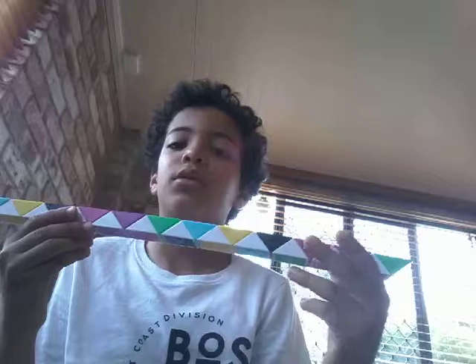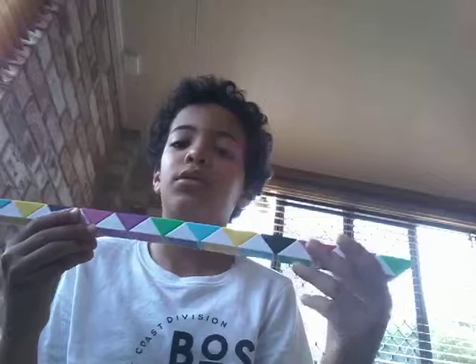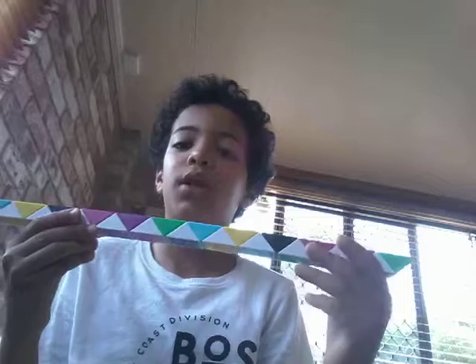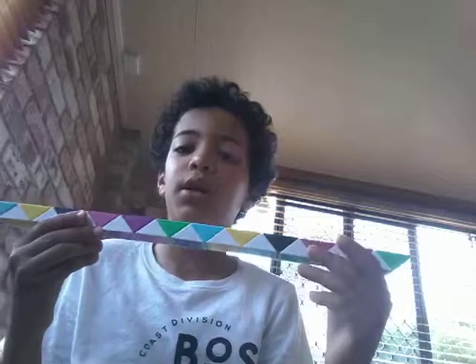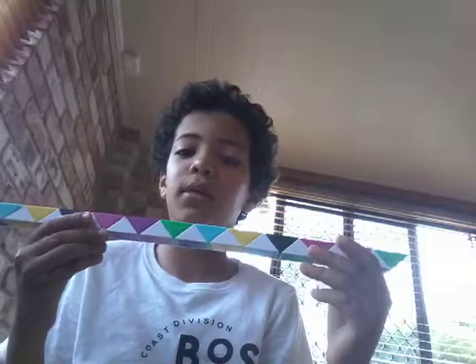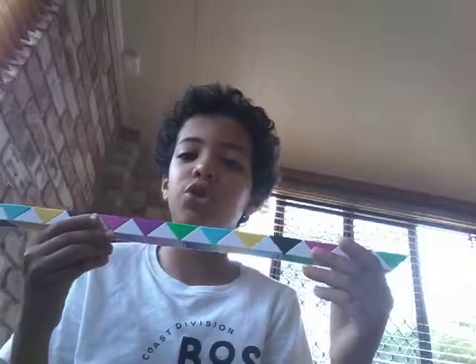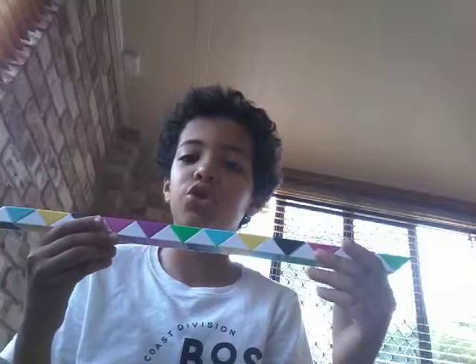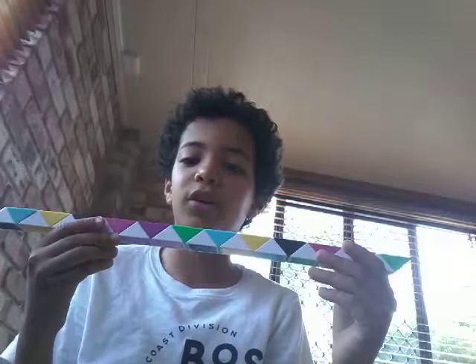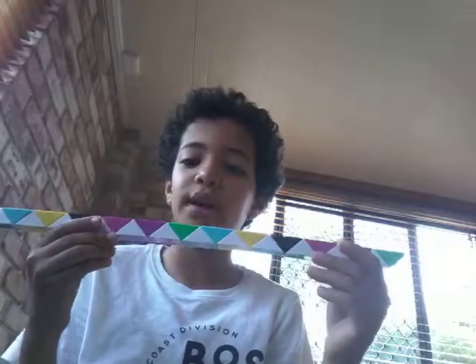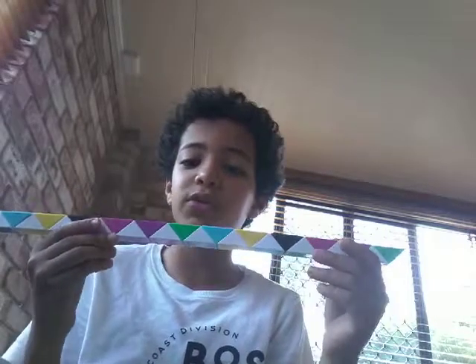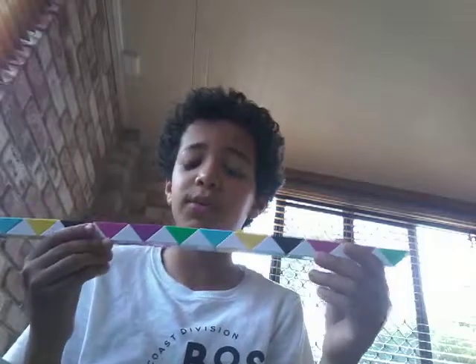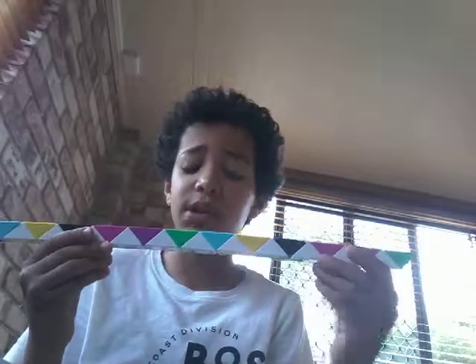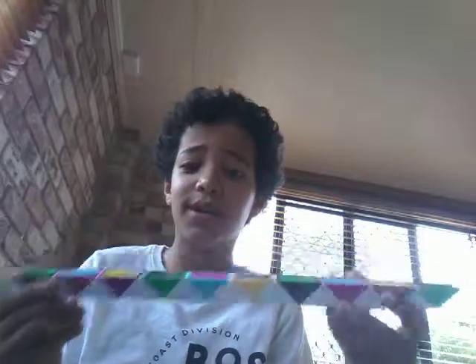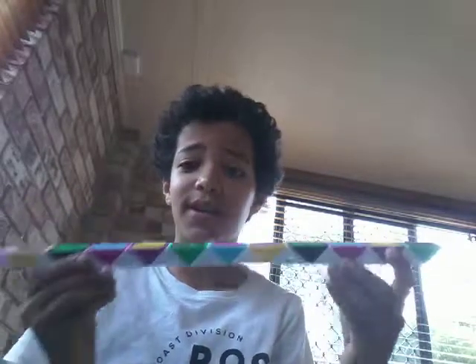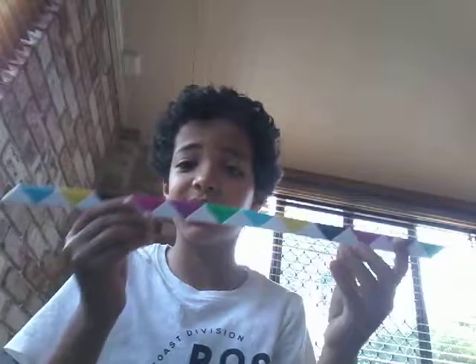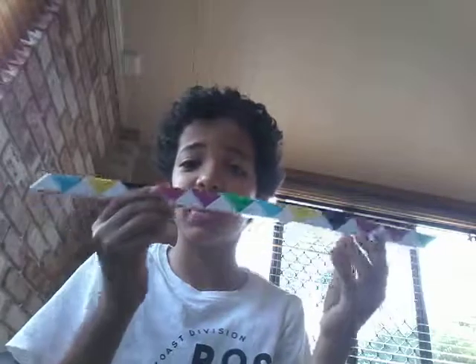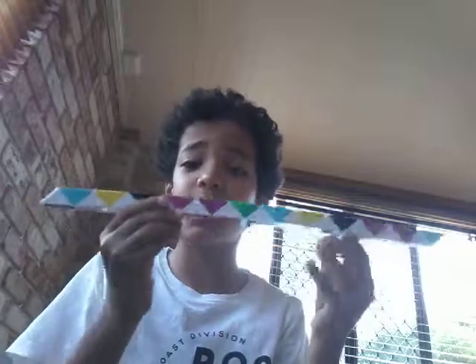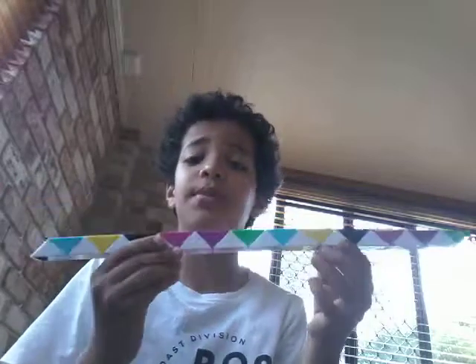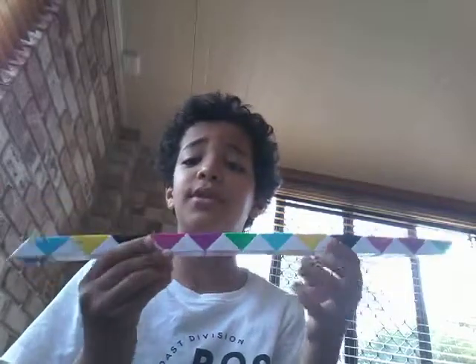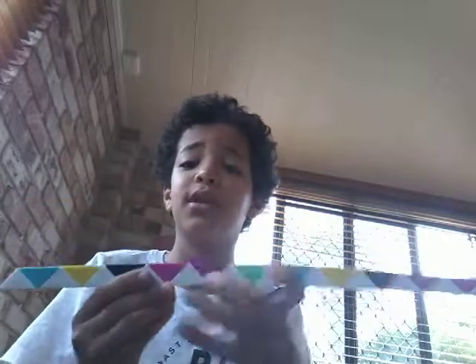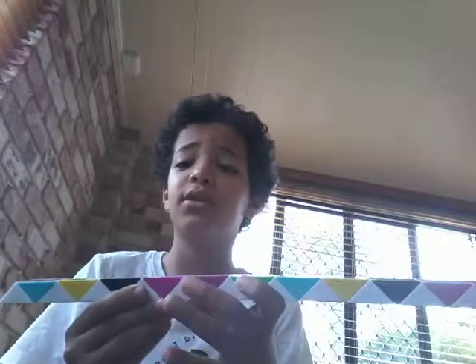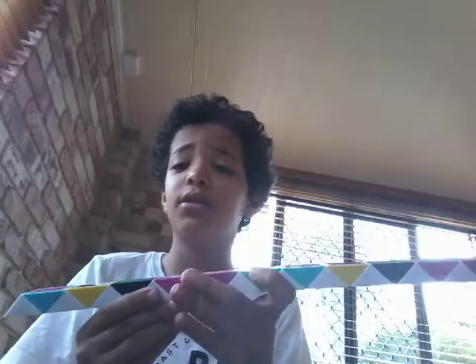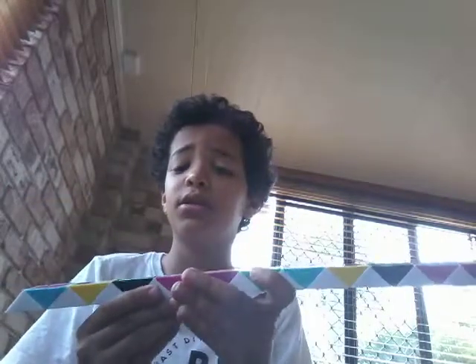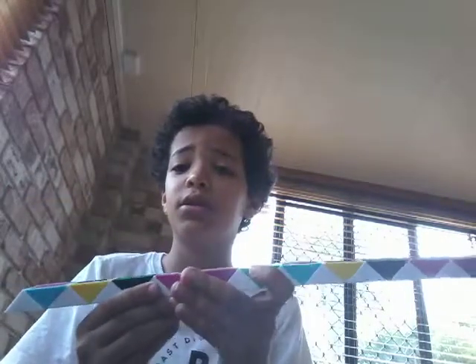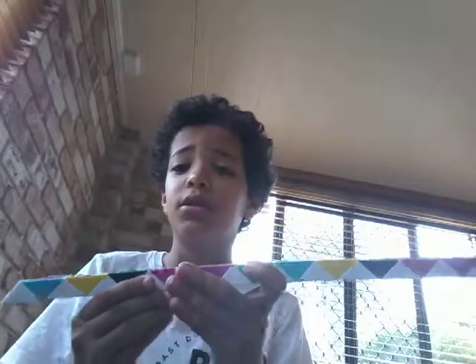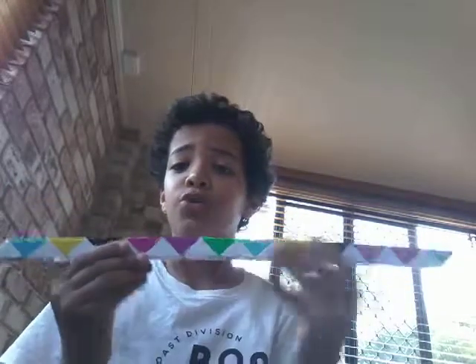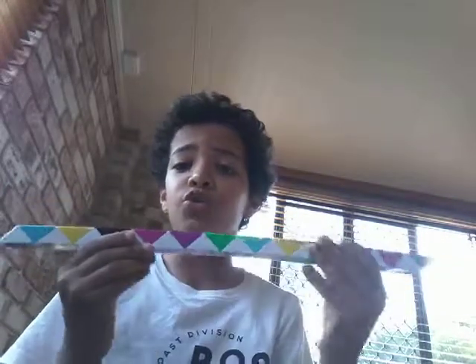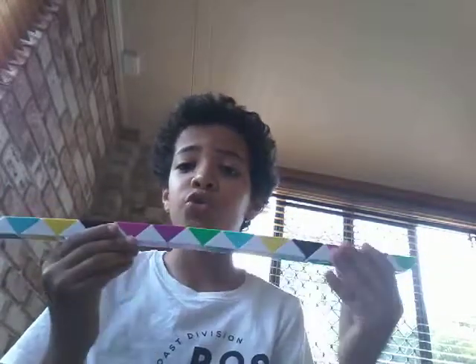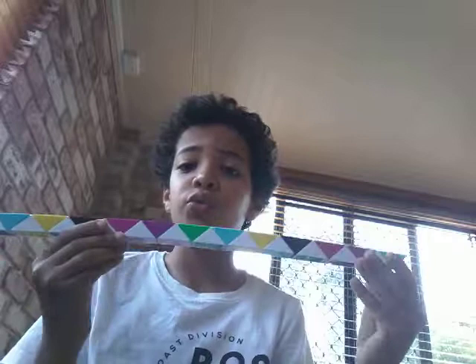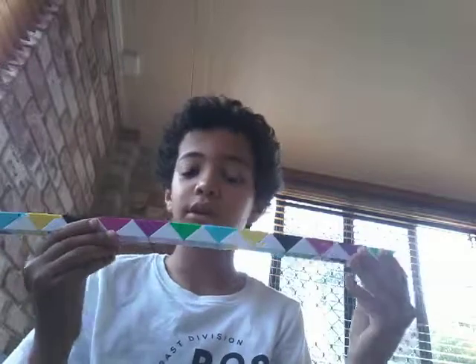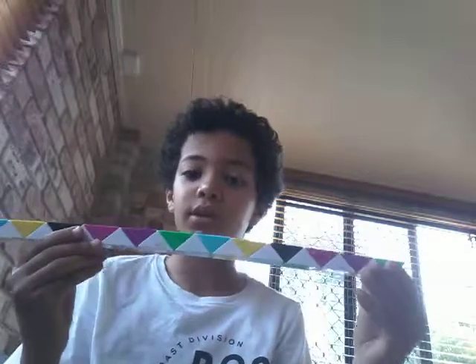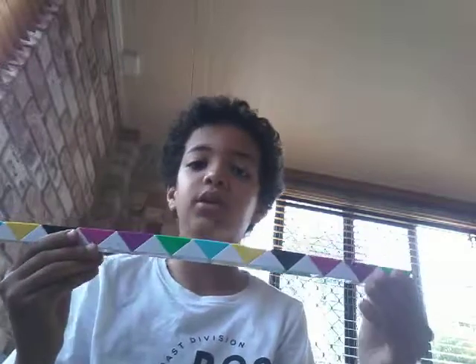Today I'm going to show you how to make an iPad stand. So, let's start.